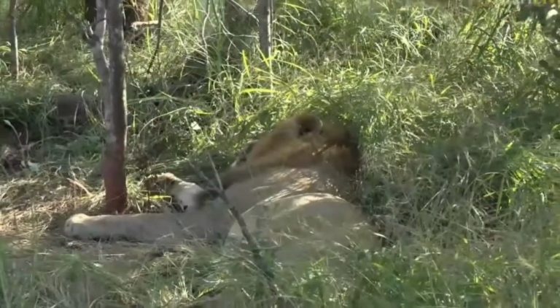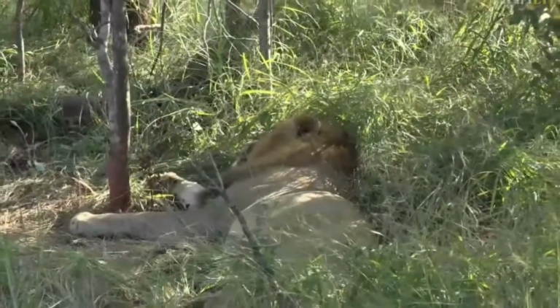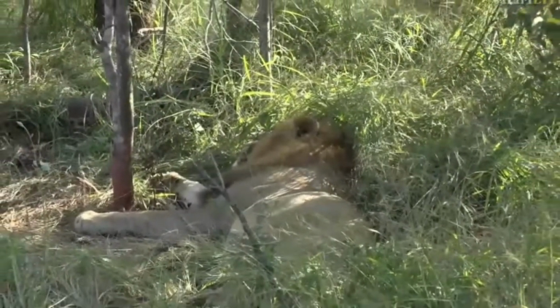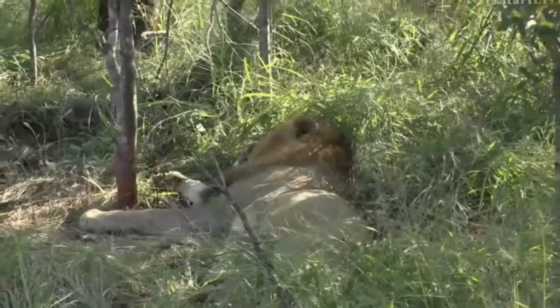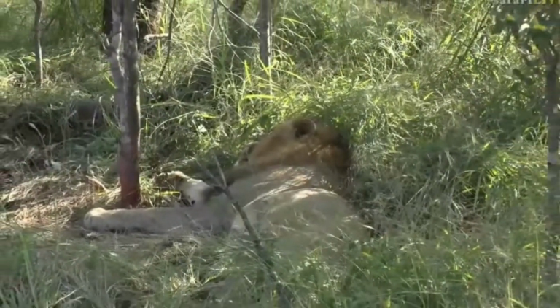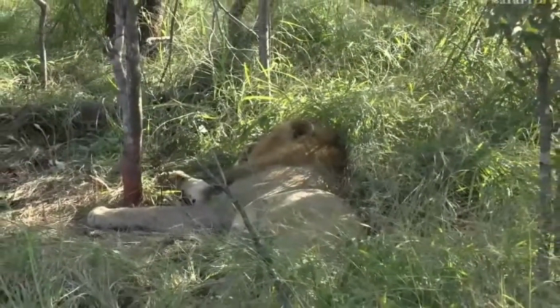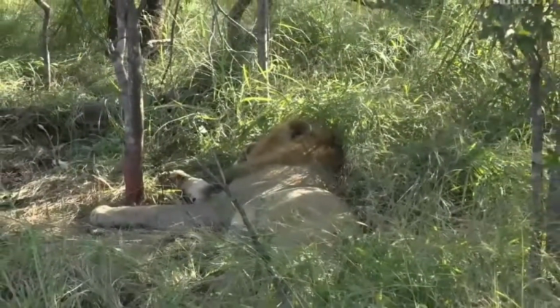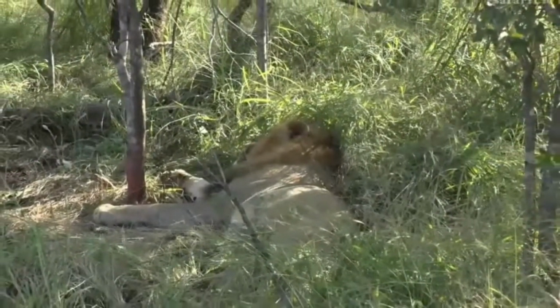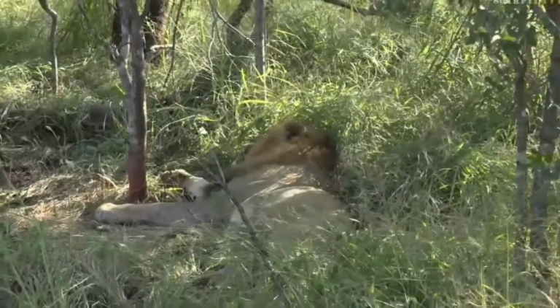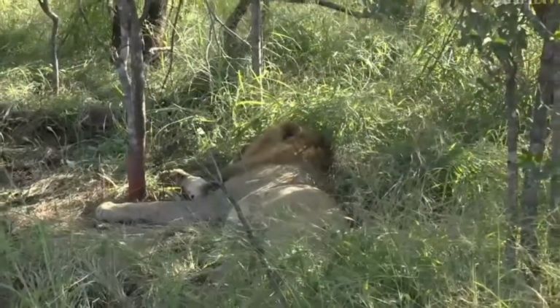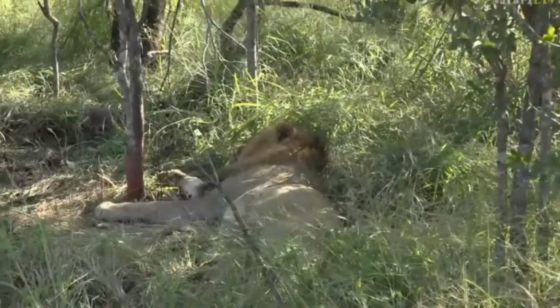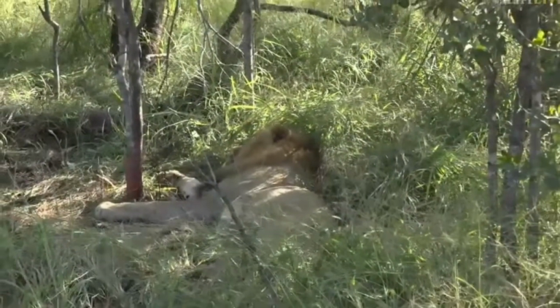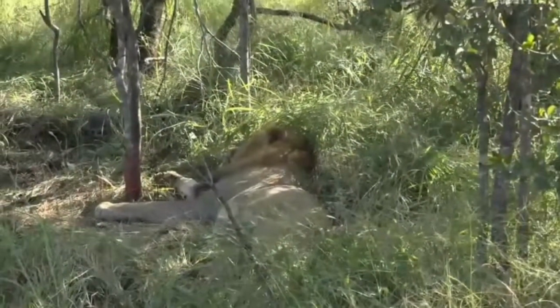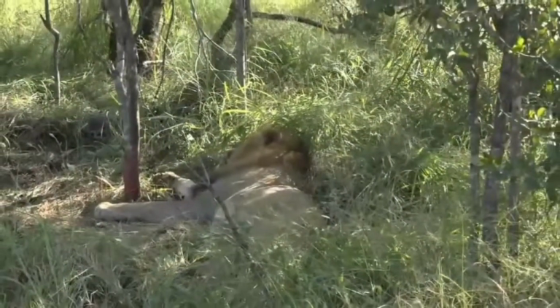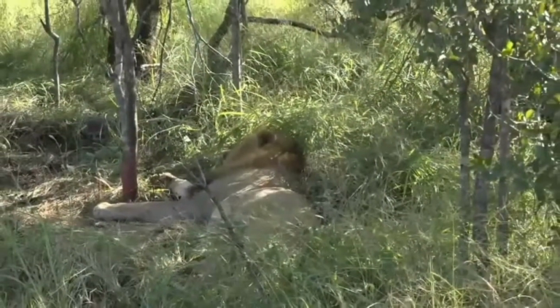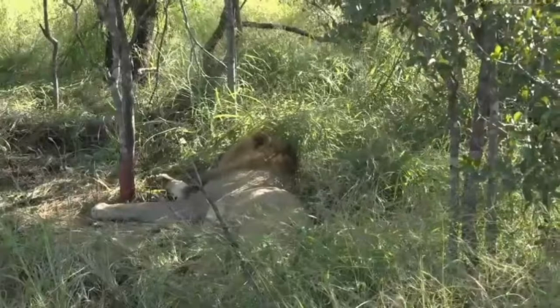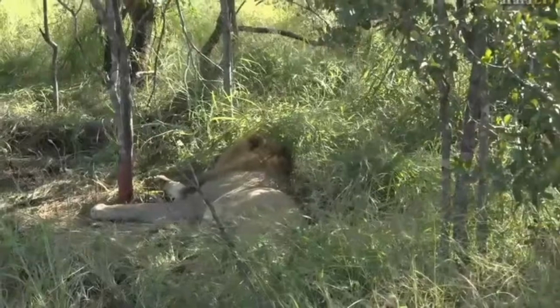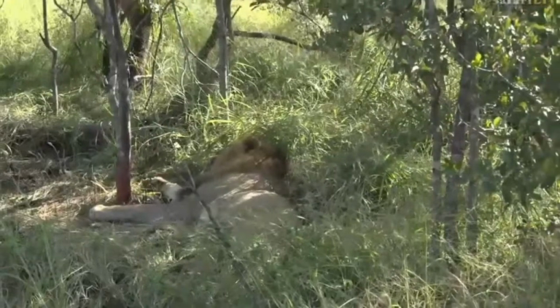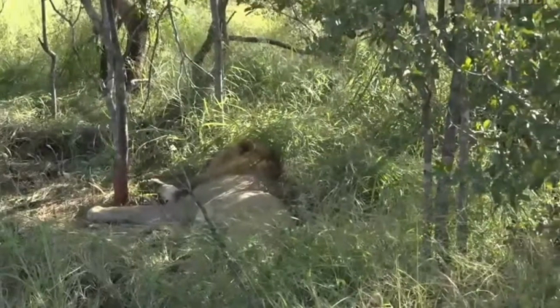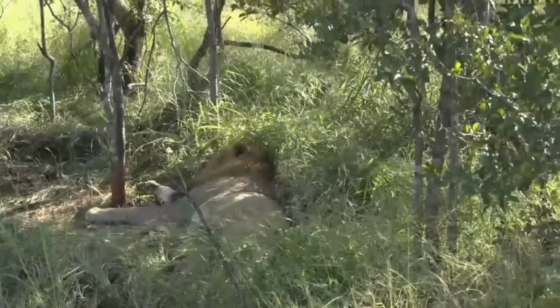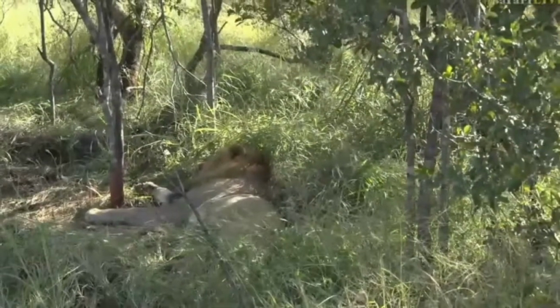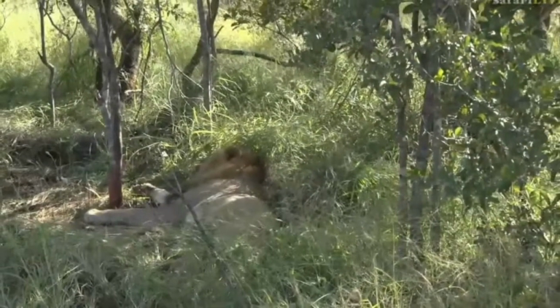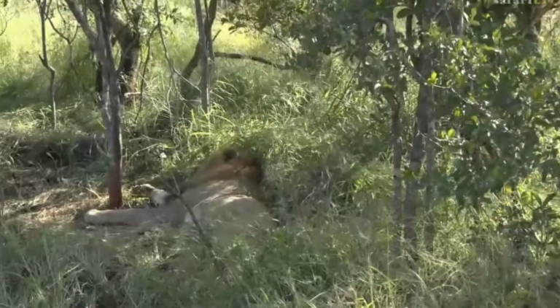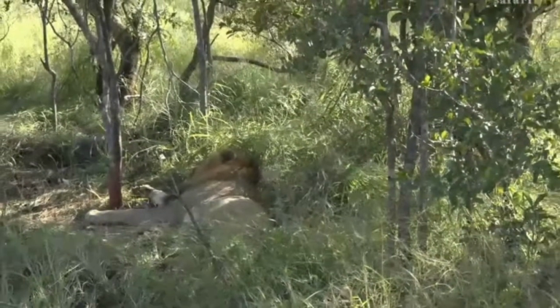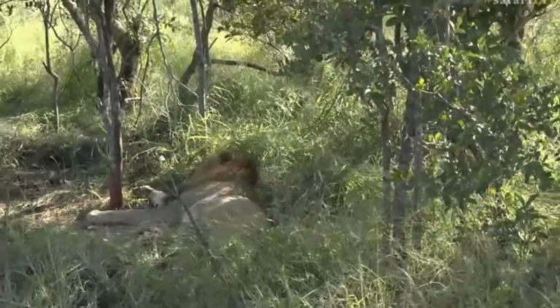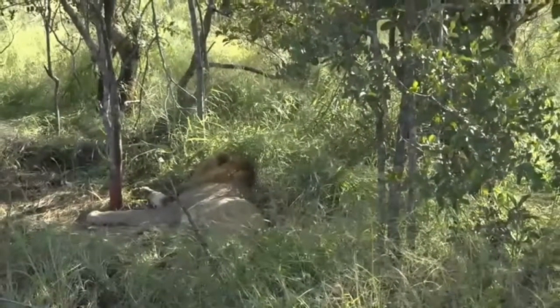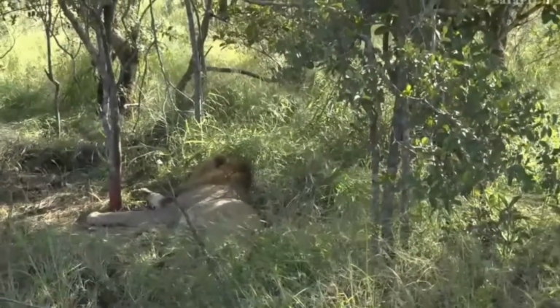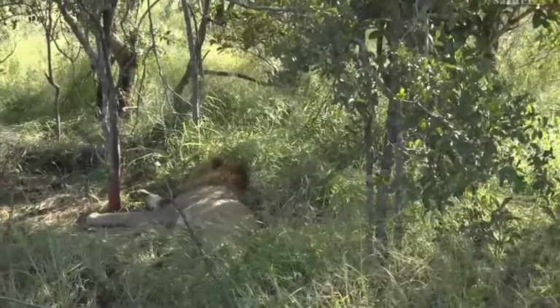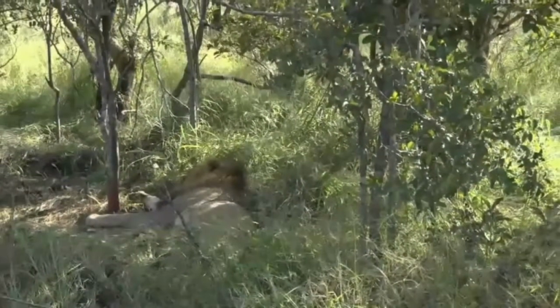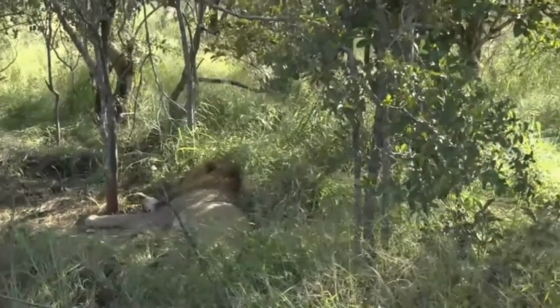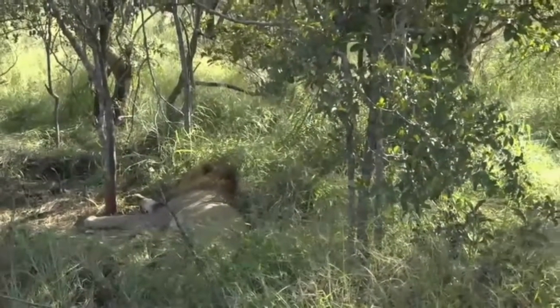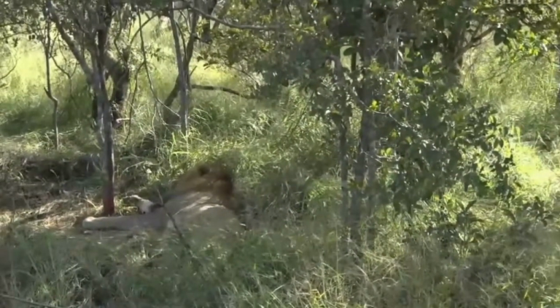I'm going to try and reposition the vehicle to see if there aren't any other lions lying around. Let's go back to Jamie and her beautiful elephant.